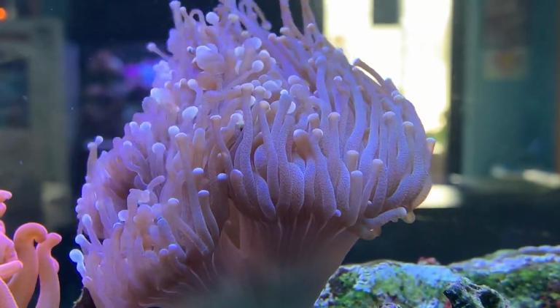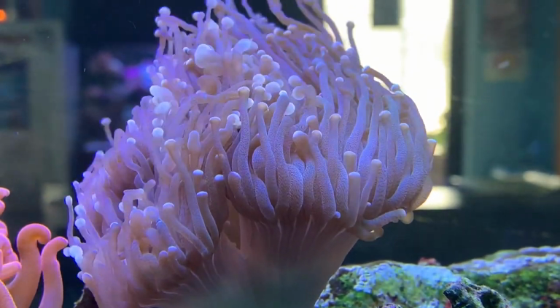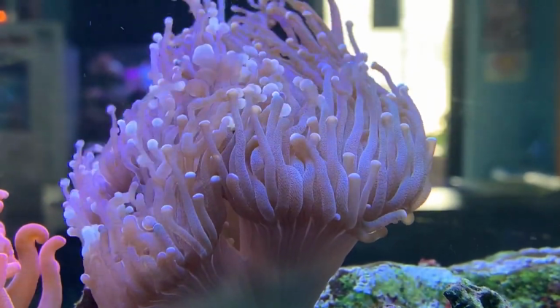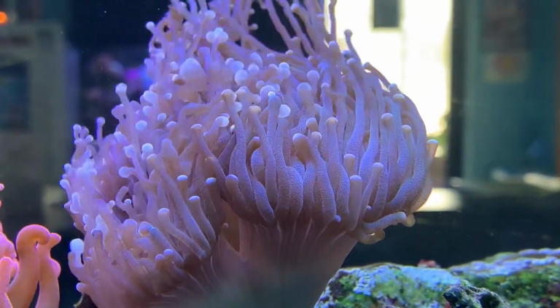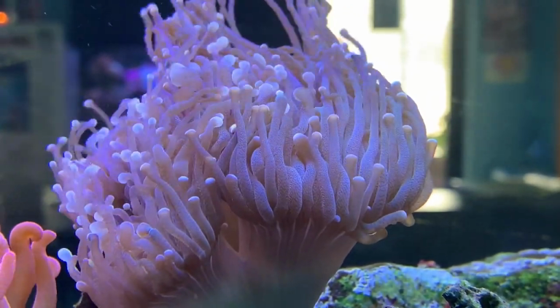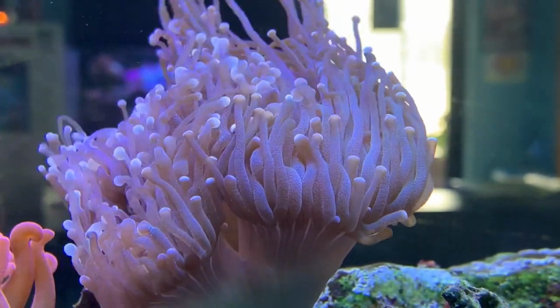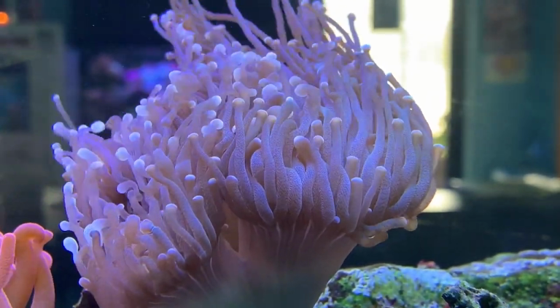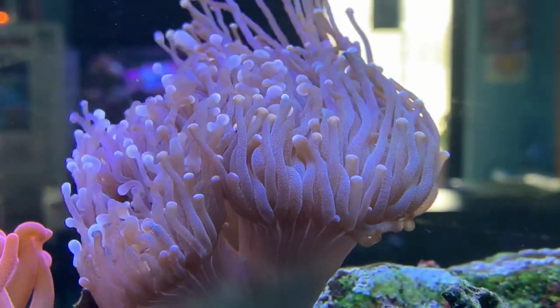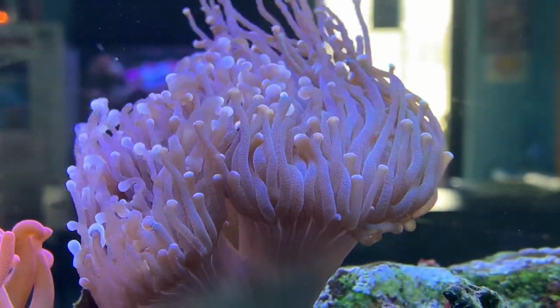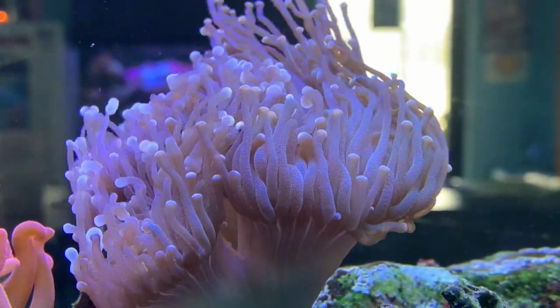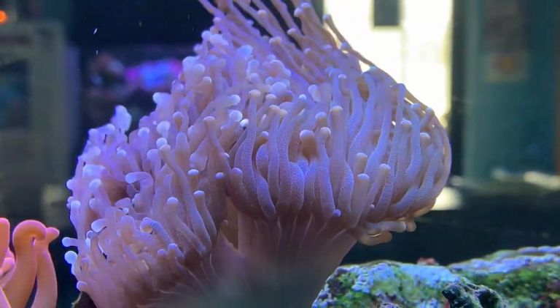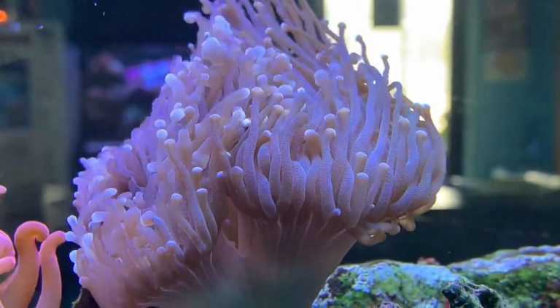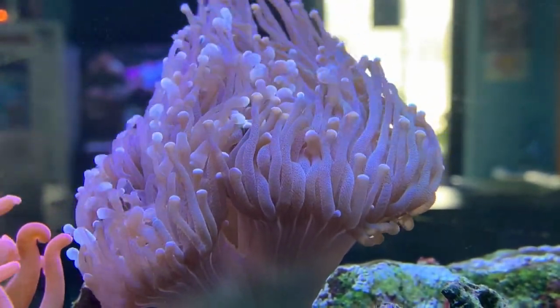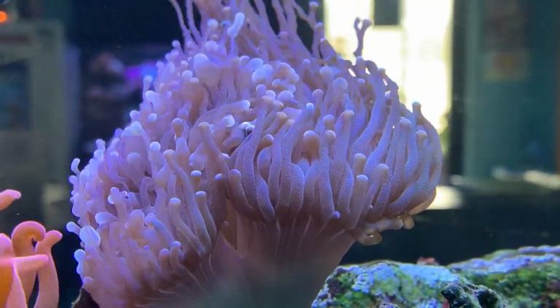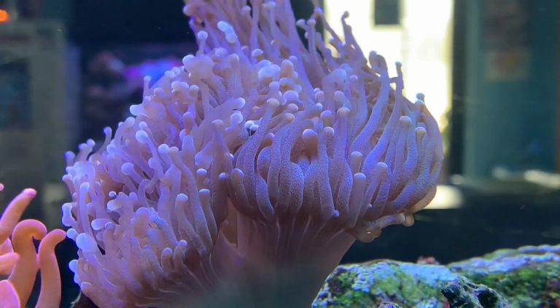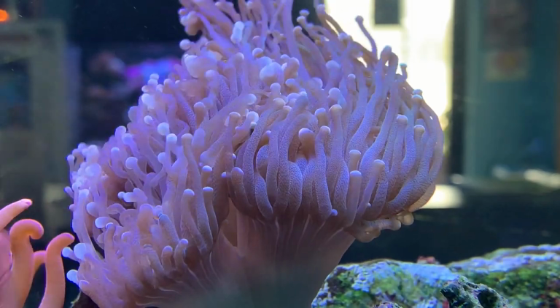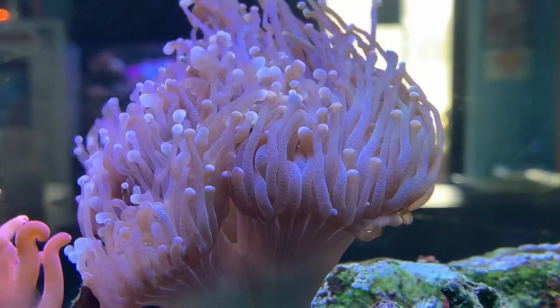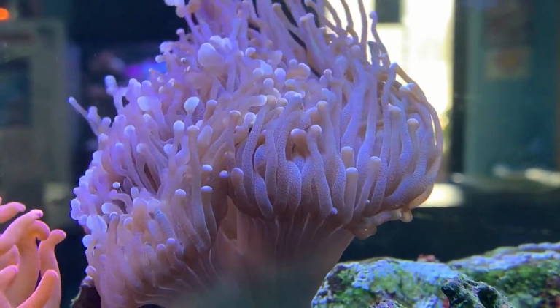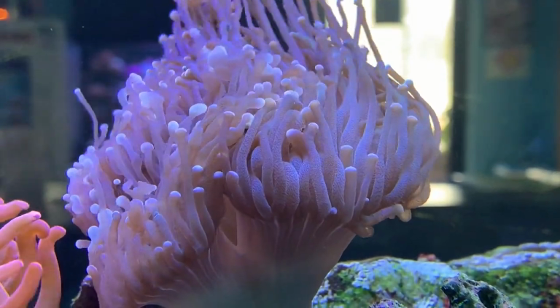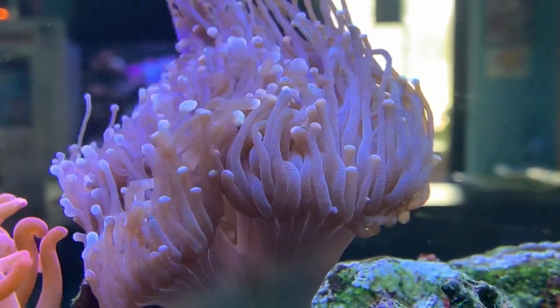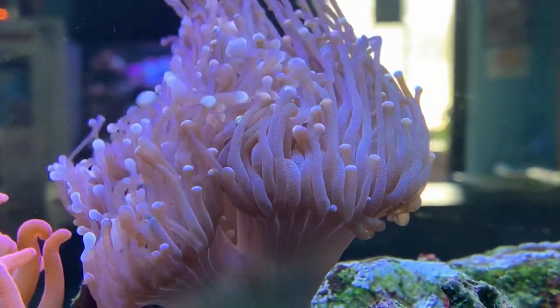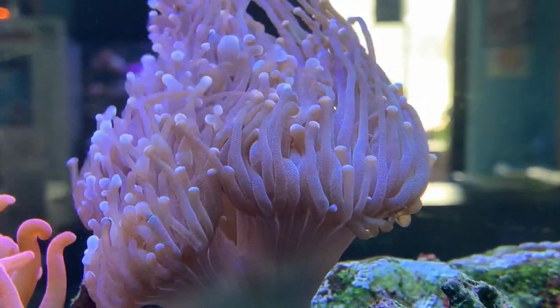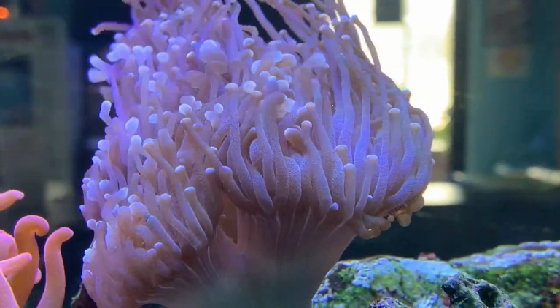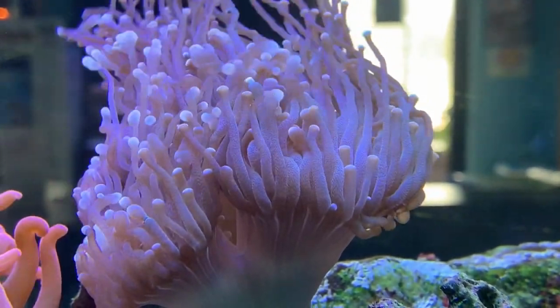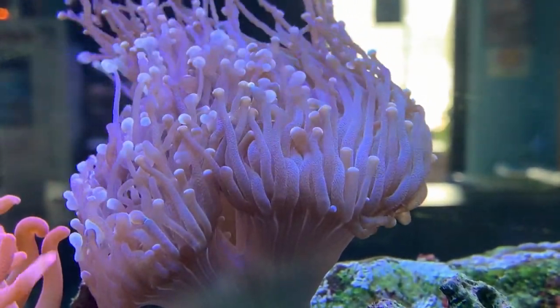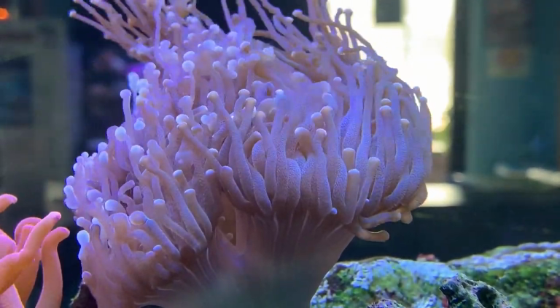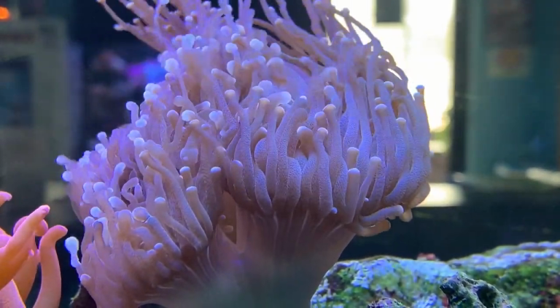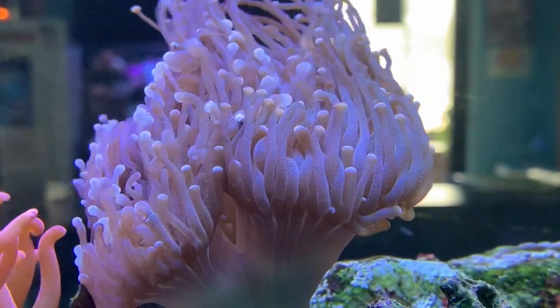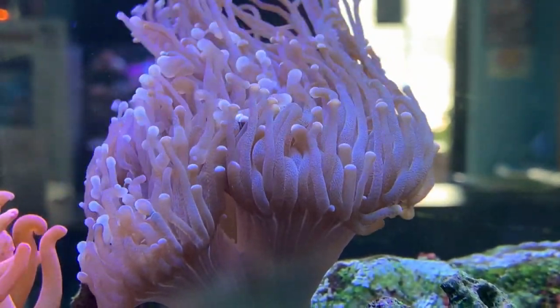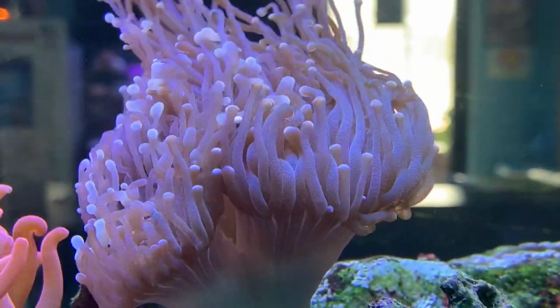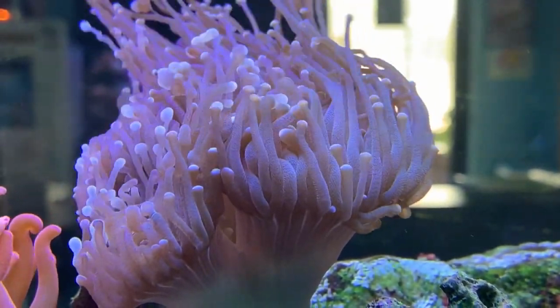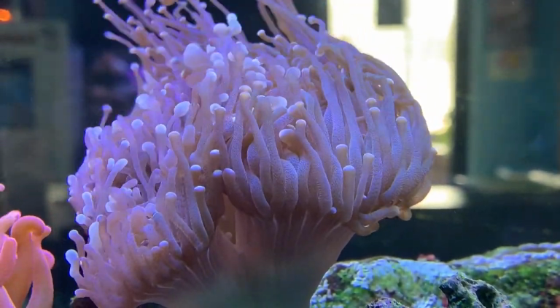What's up everybody, it's Brock and we got a brand new episode of All About. Today we are learning about the Torch Coral.